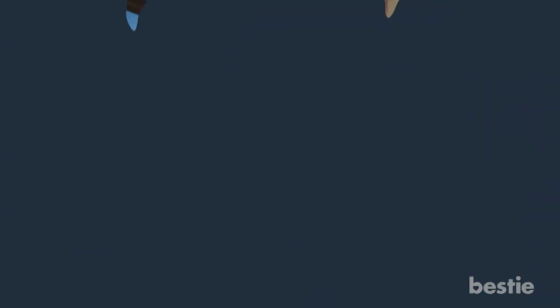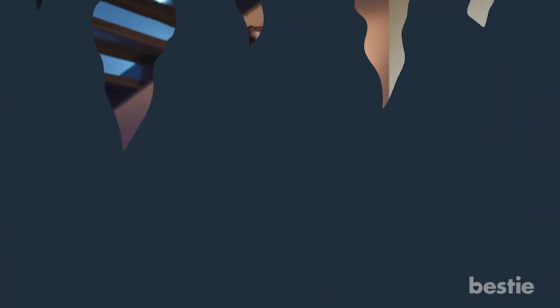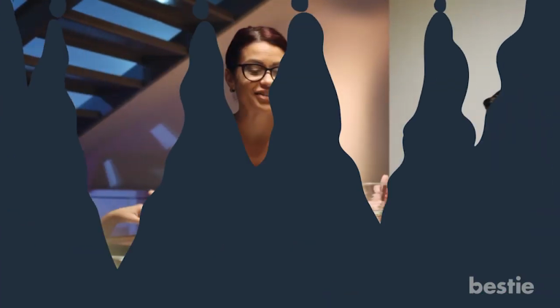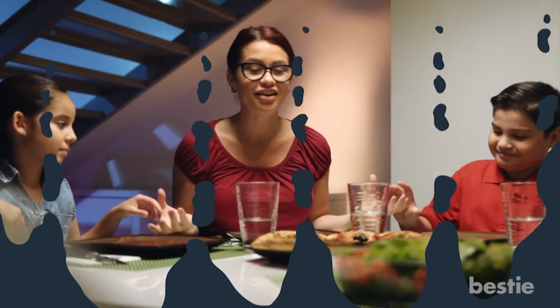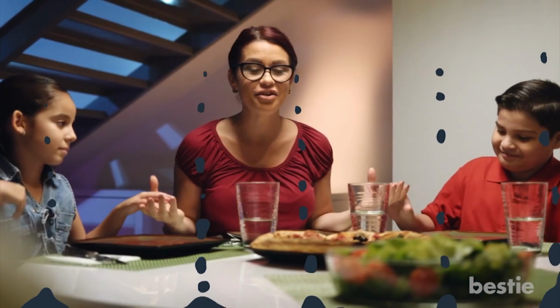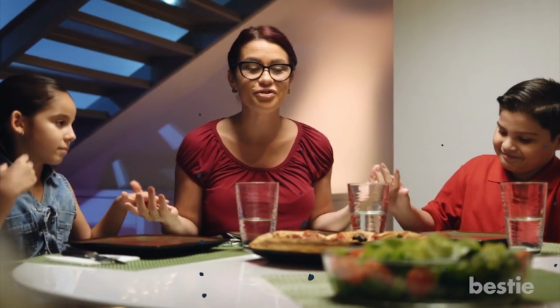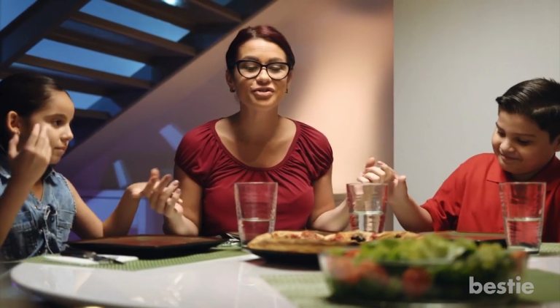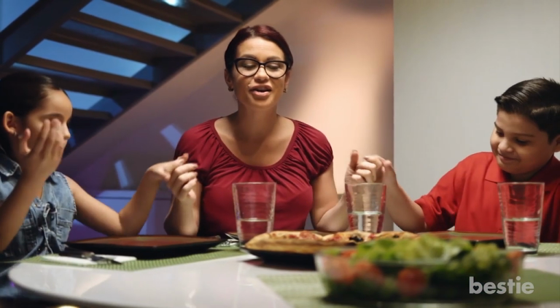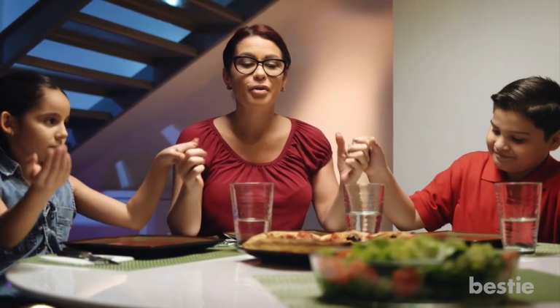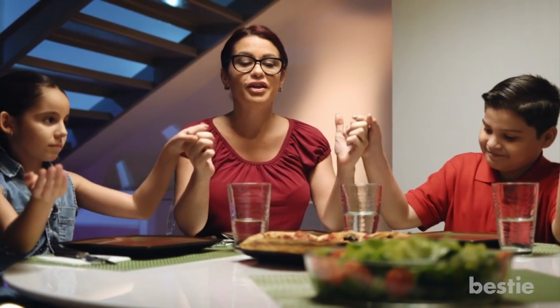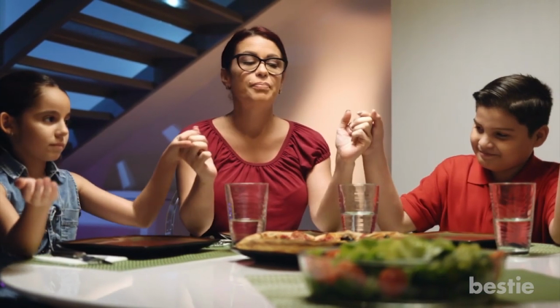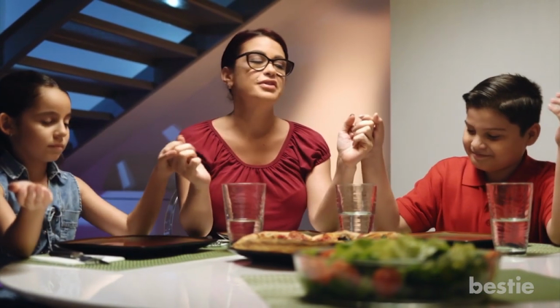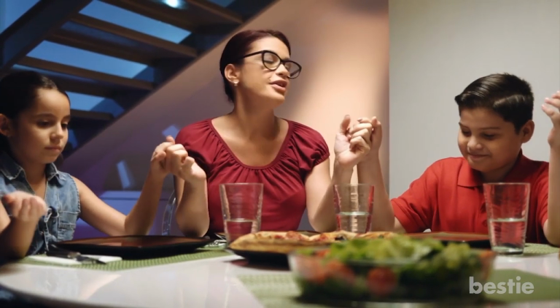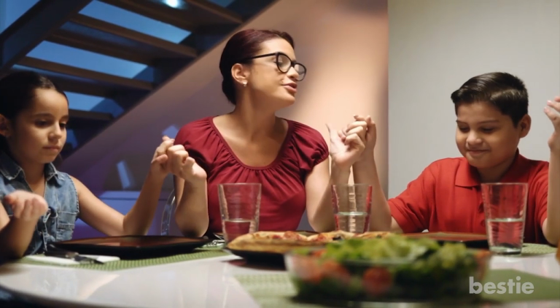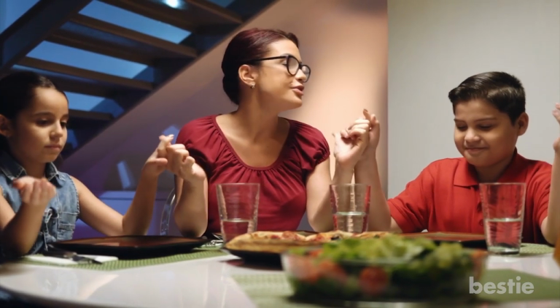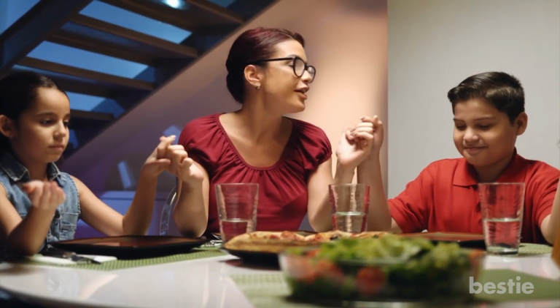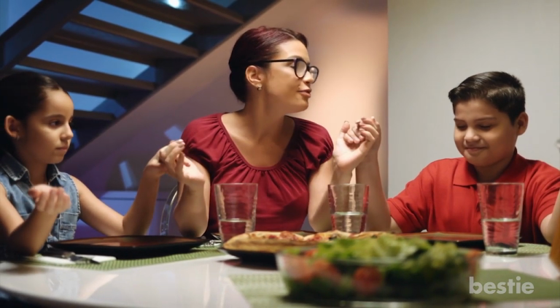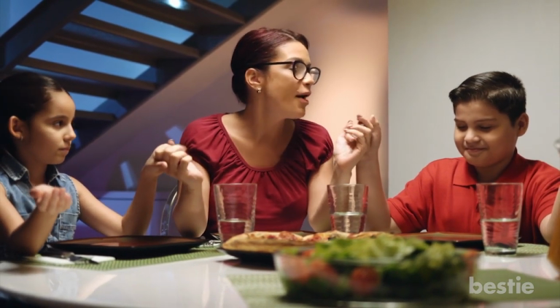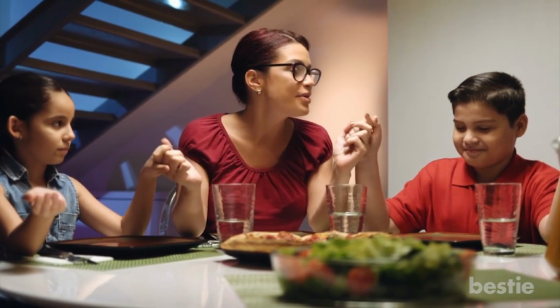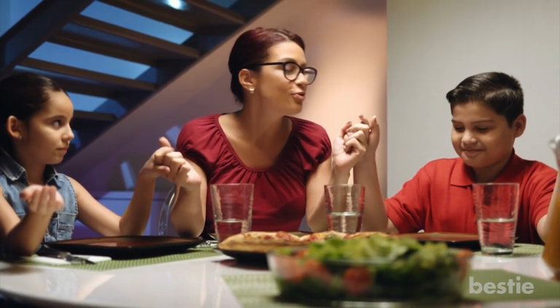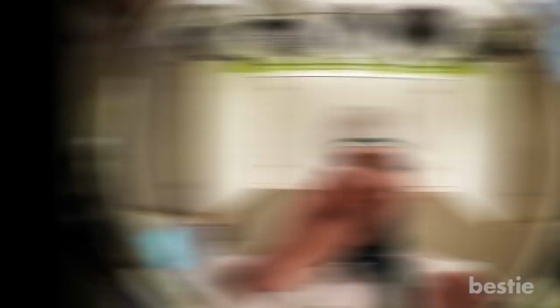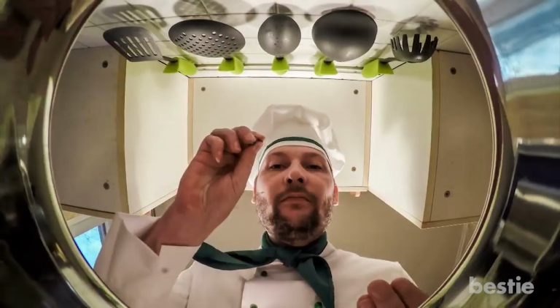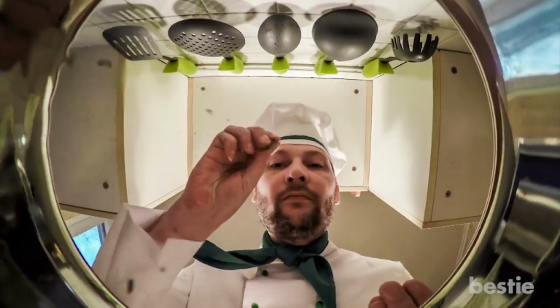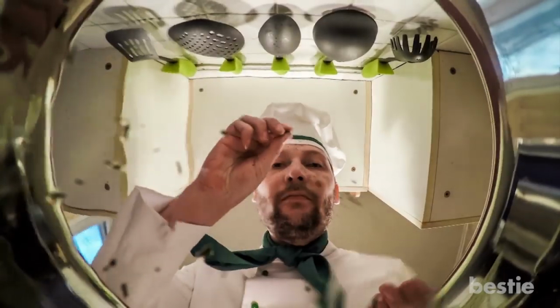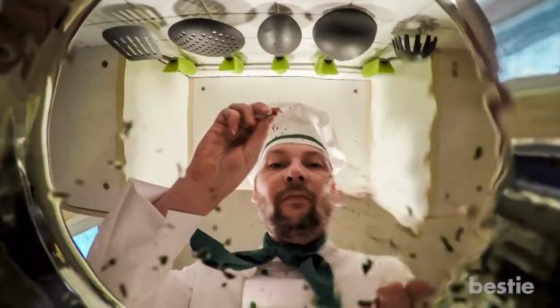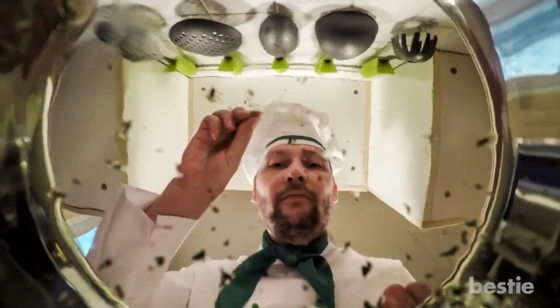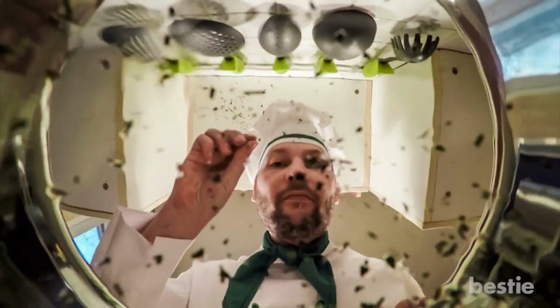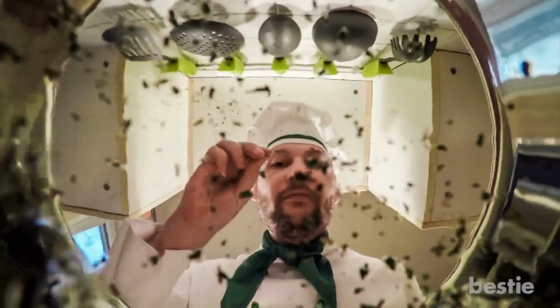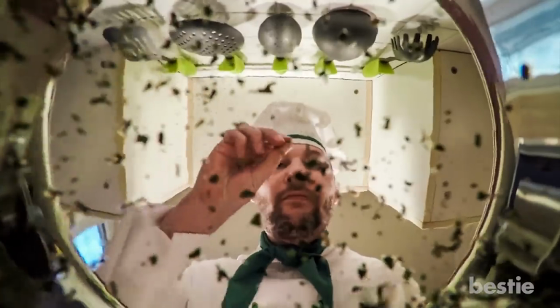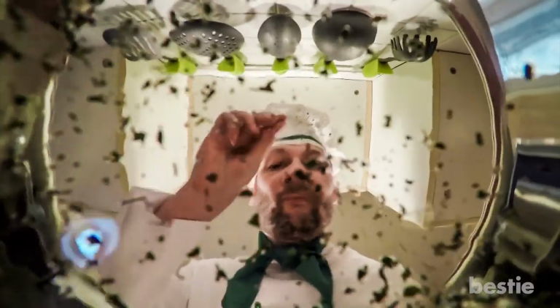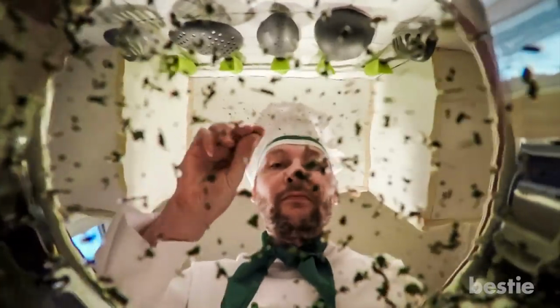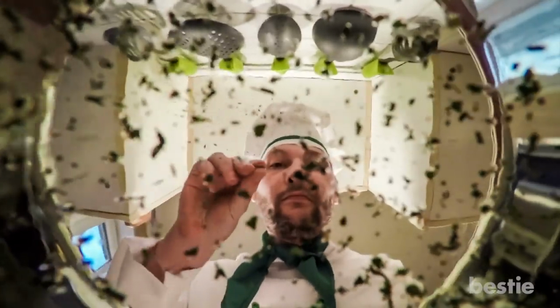Food is one of the many great pleasures in life, which is why food hacks are always nice to come by.